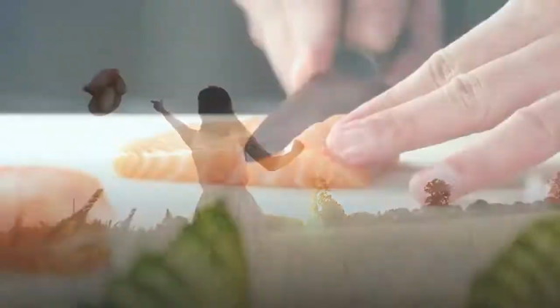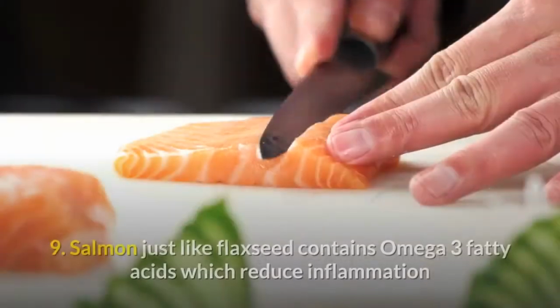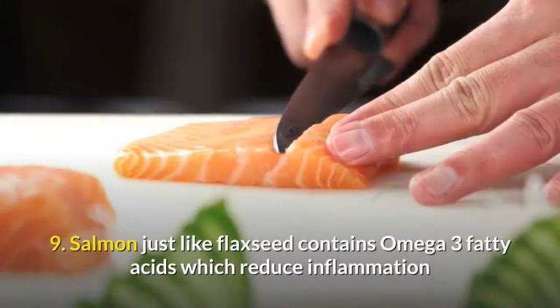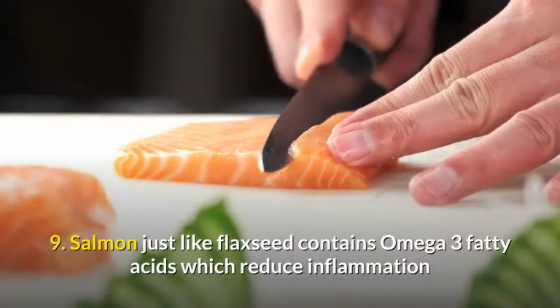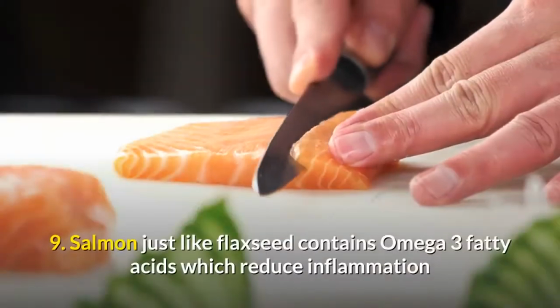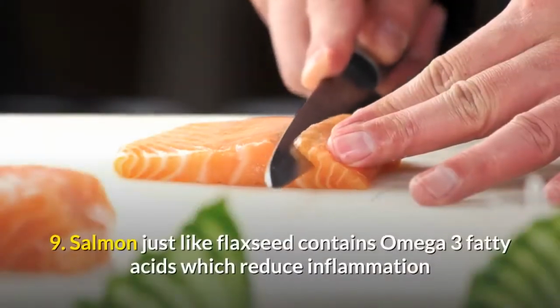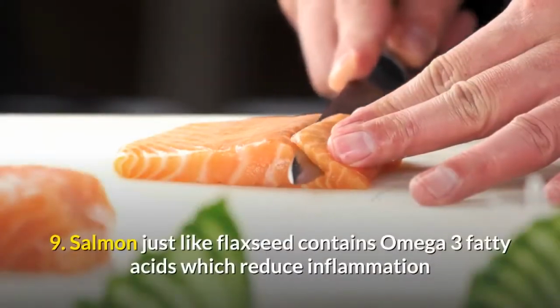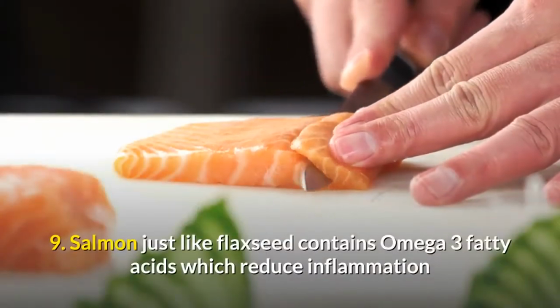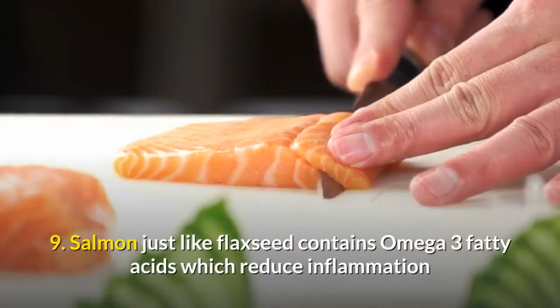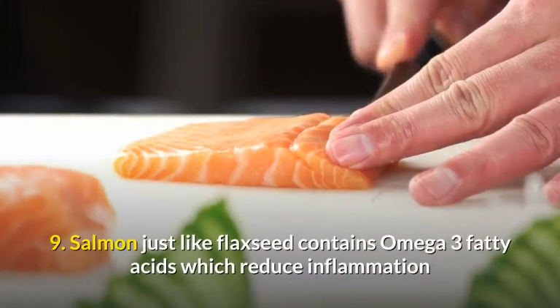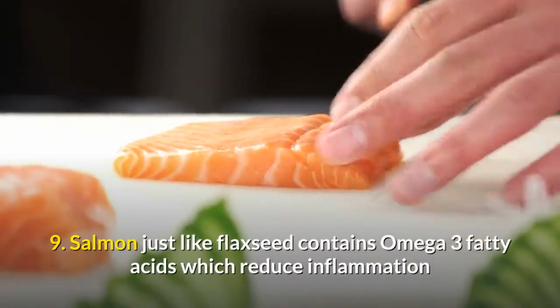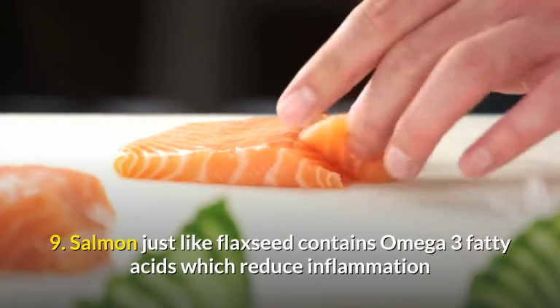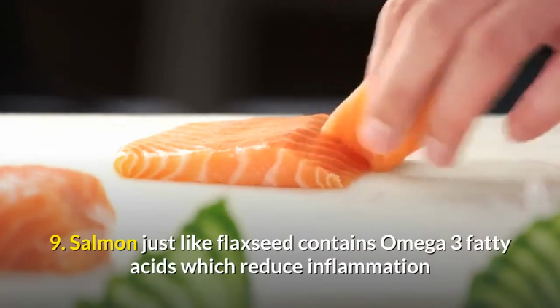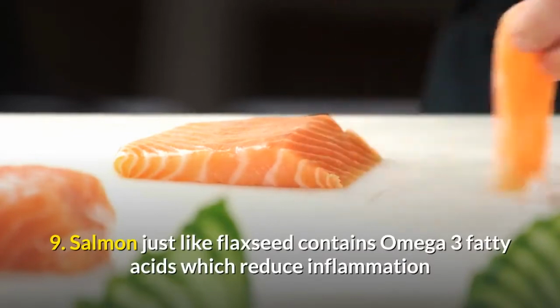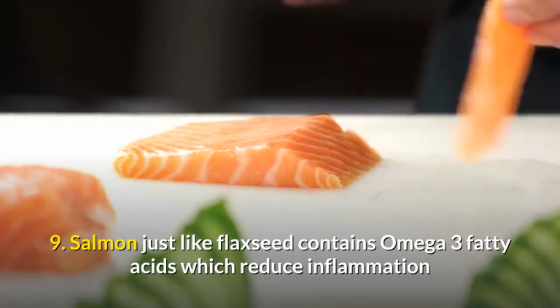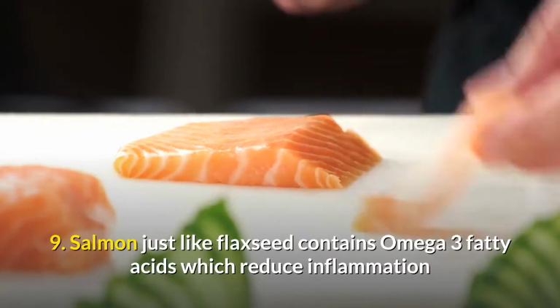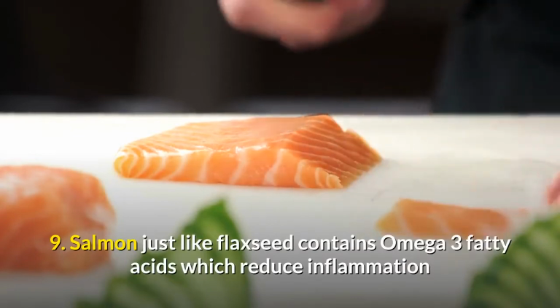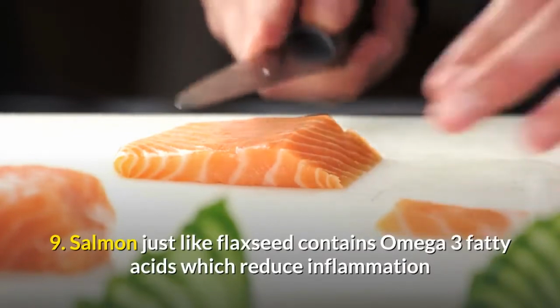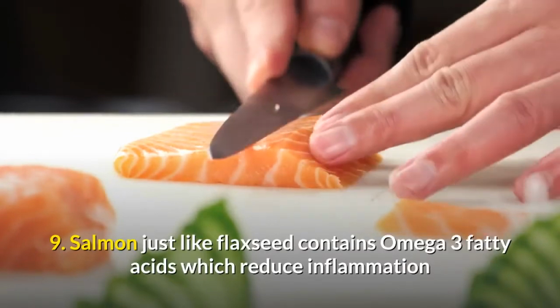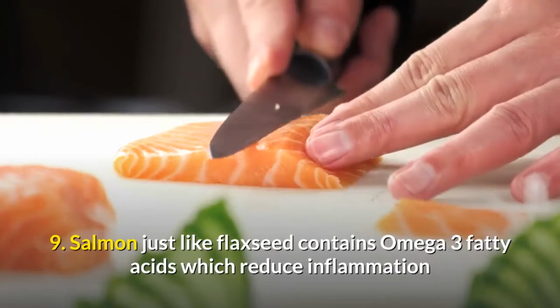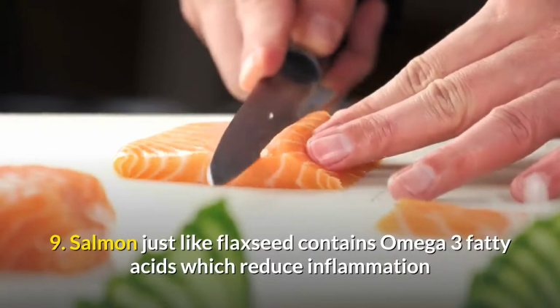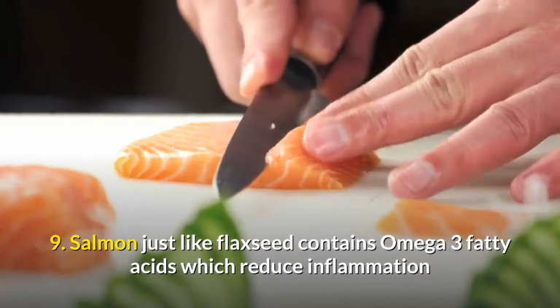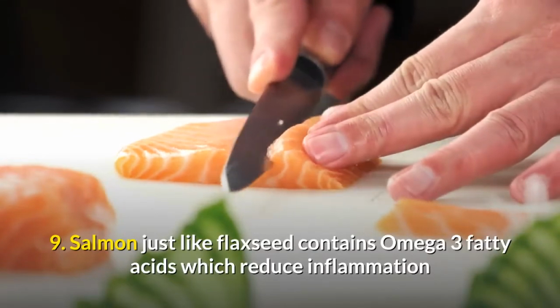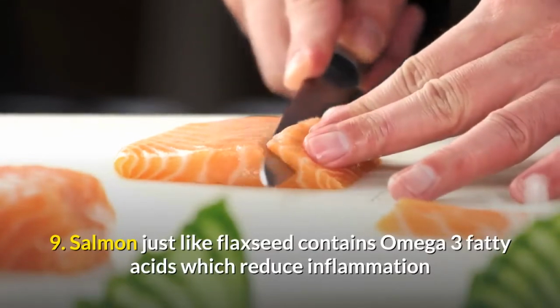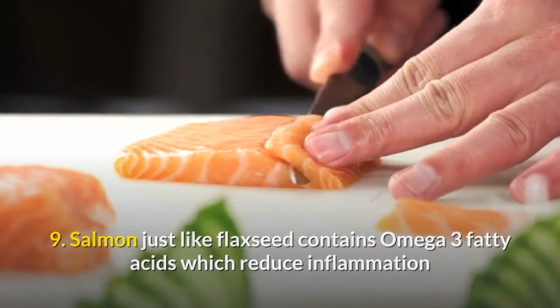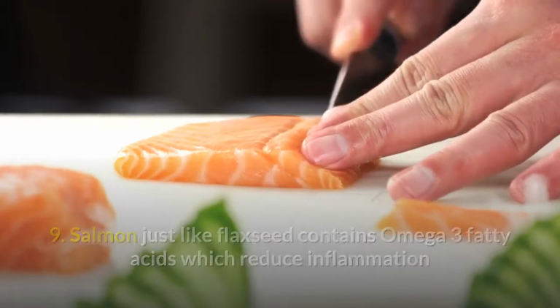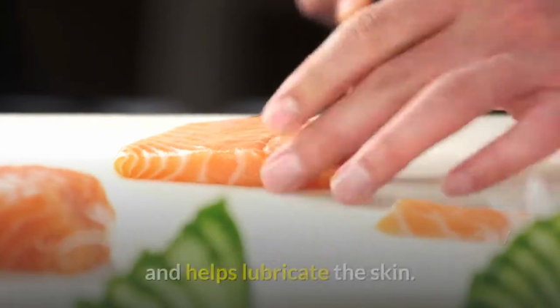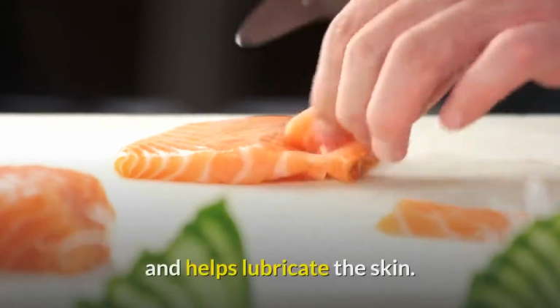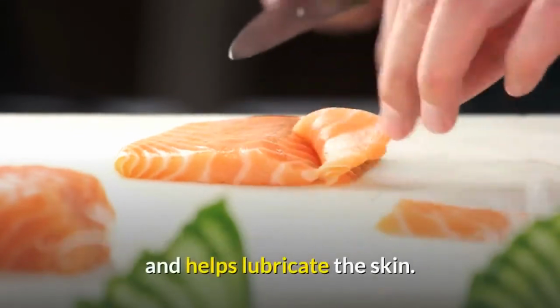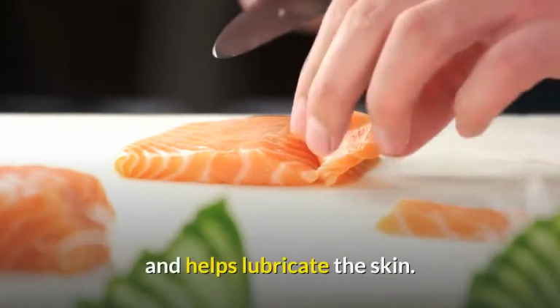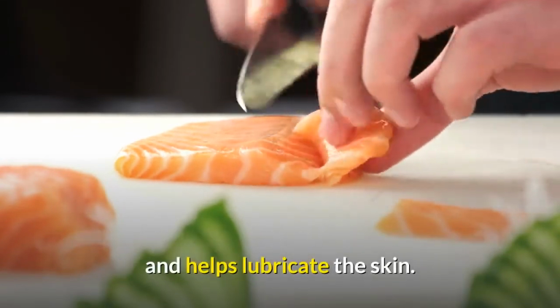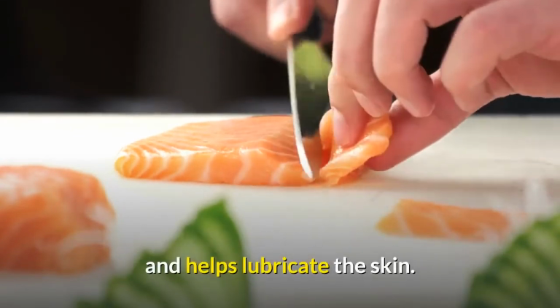9. Salmon, just like flaxseed, contains omega-3 fatty acids, which reduce inflammation and help lubricate the skin.